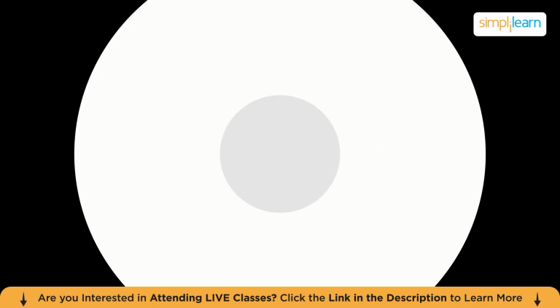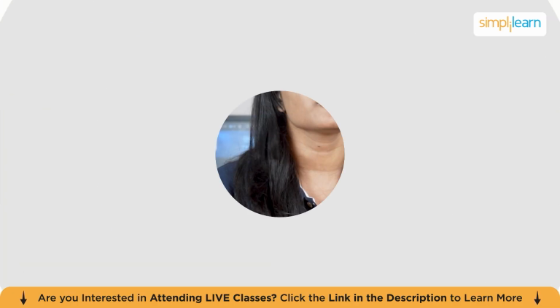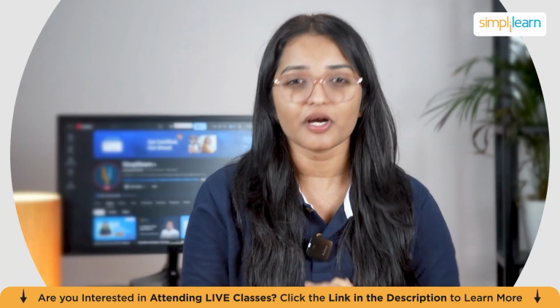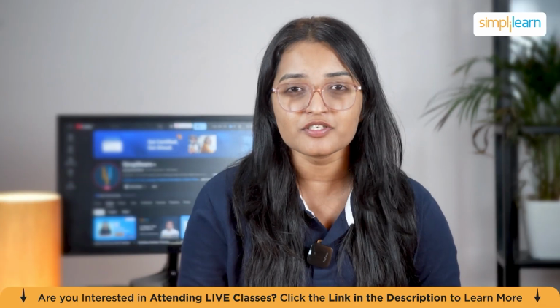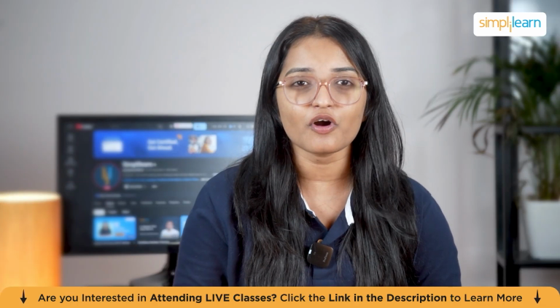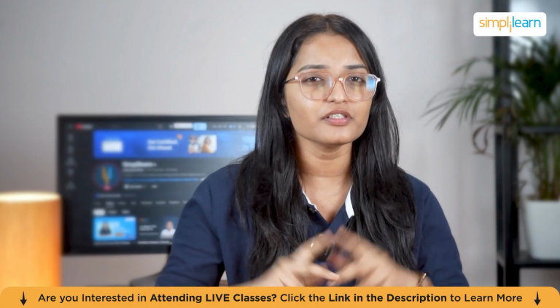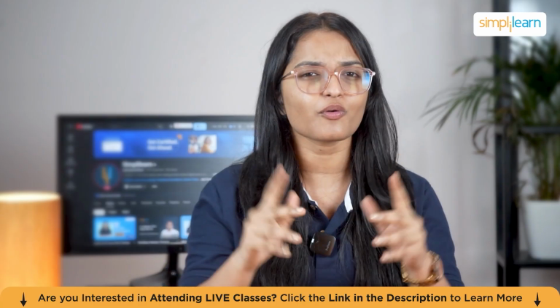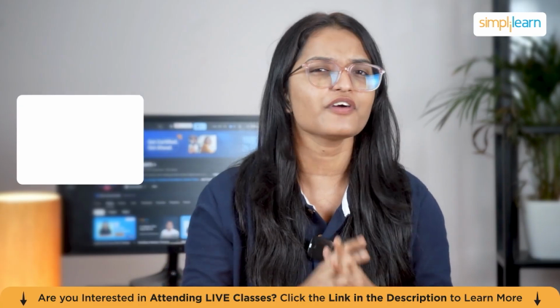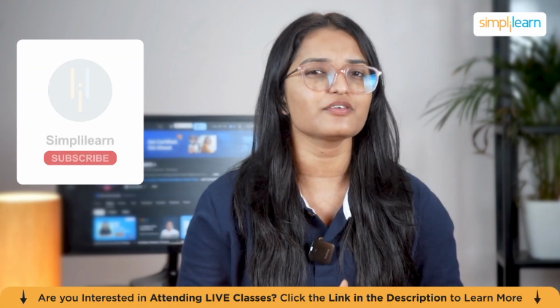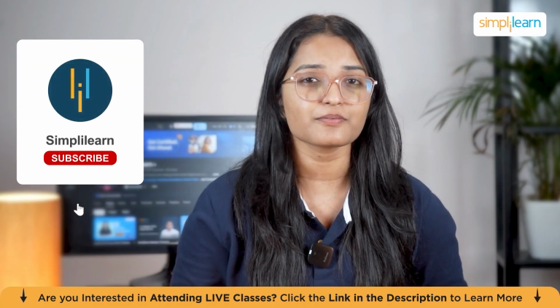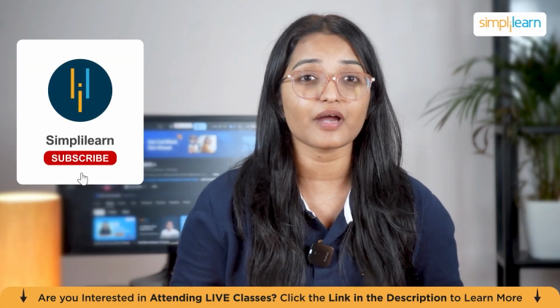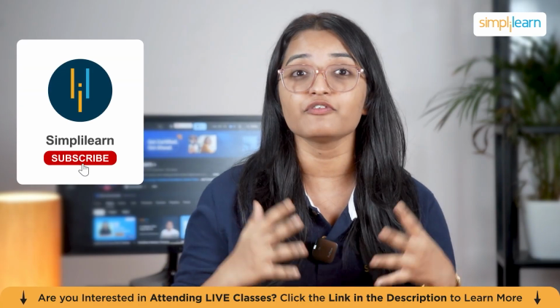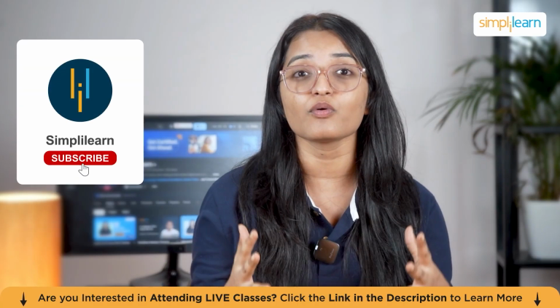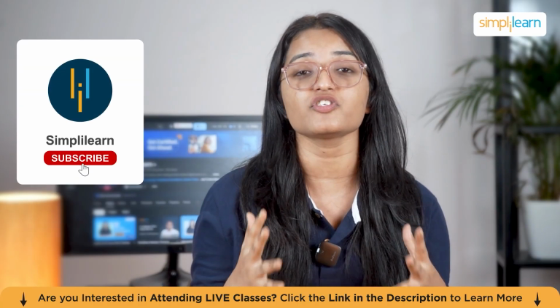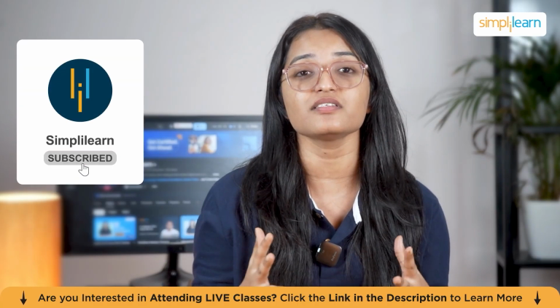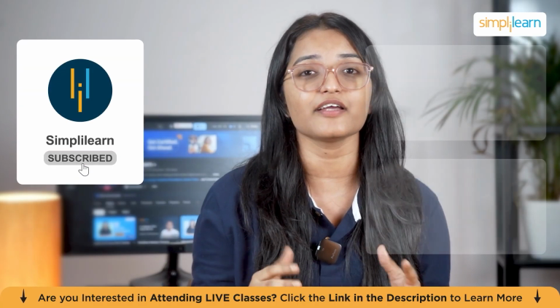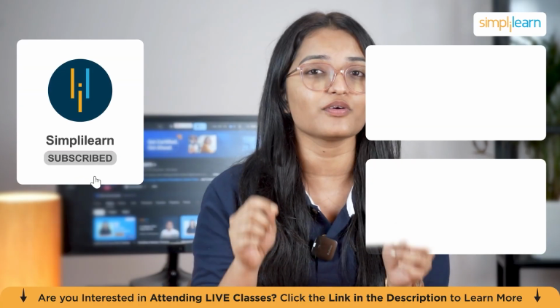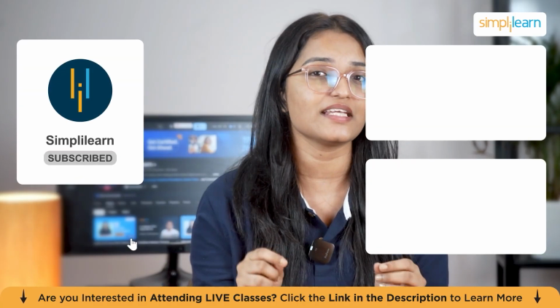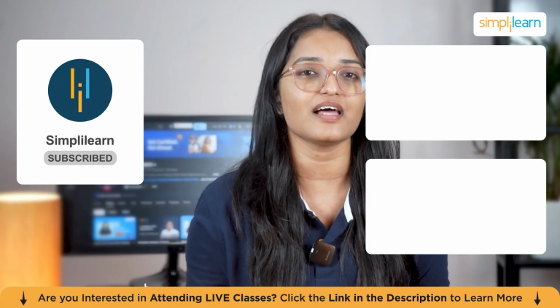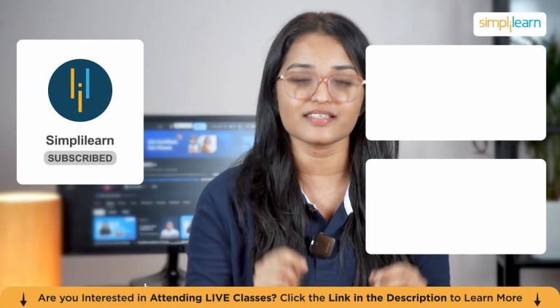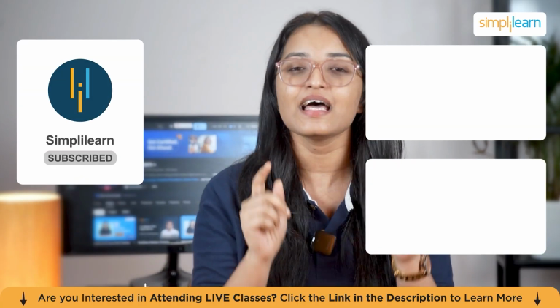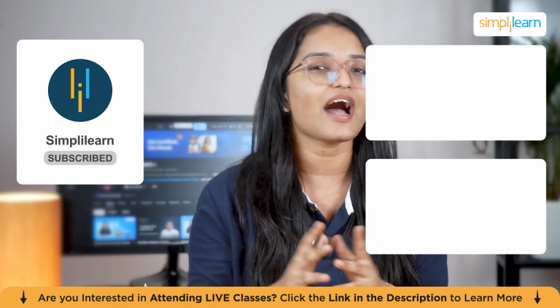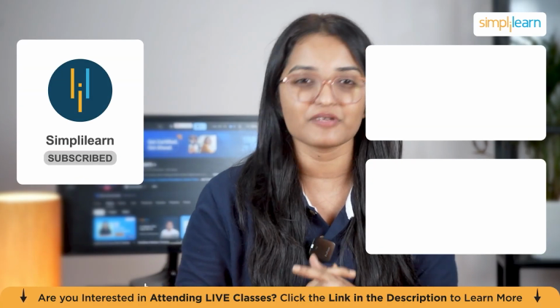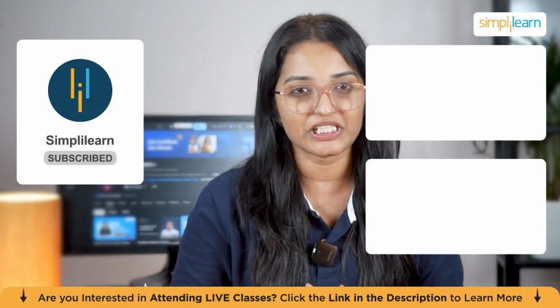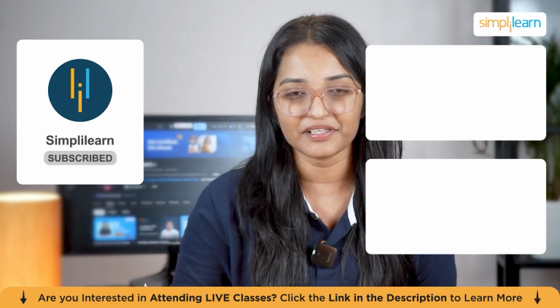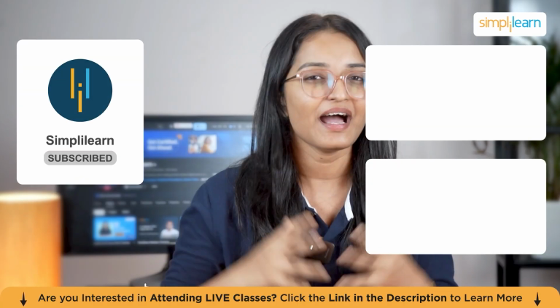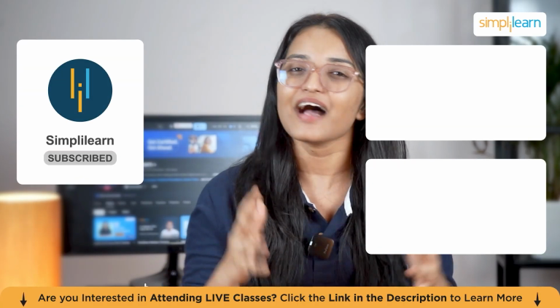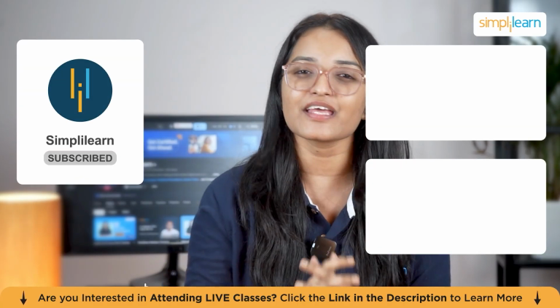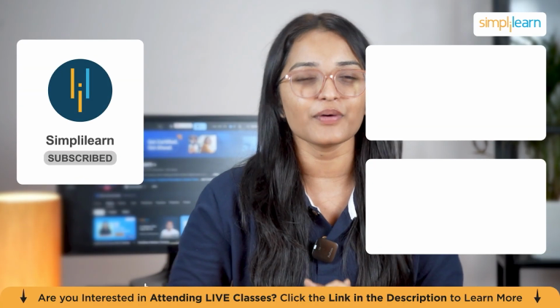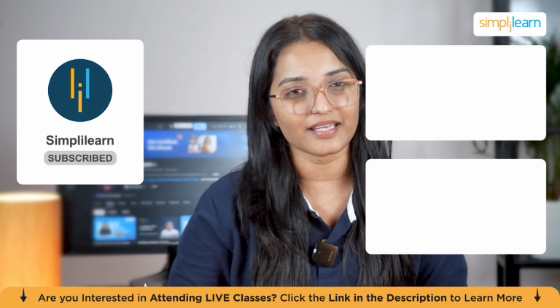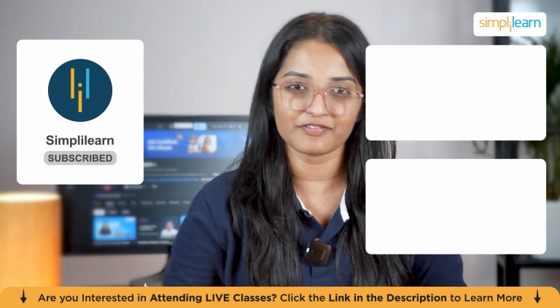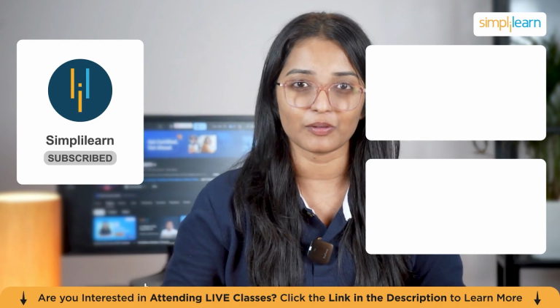If you enjoyed this tutorial, don't forget to subscribe for more insights on data analysis and machine learning. I'll see you in the next video.